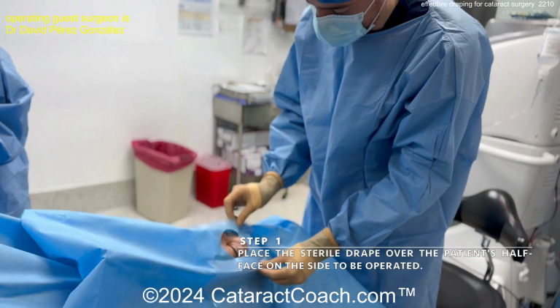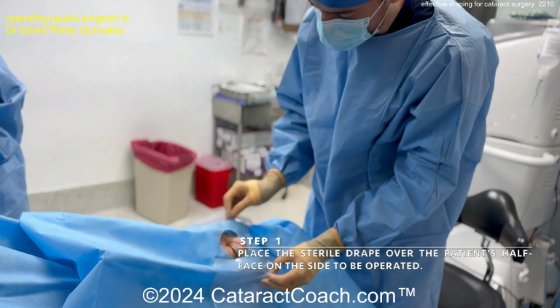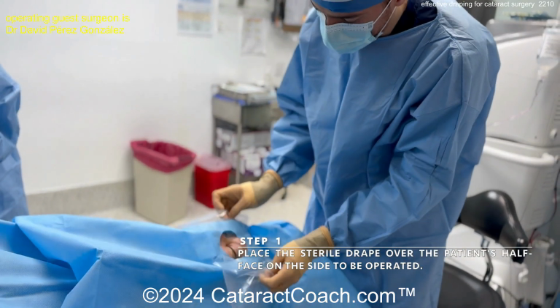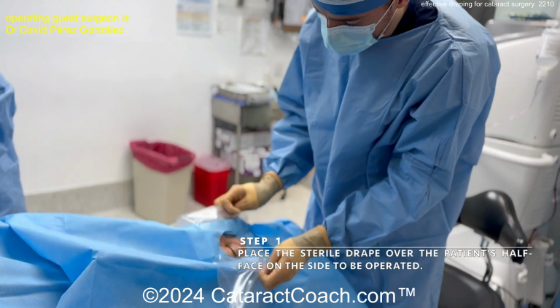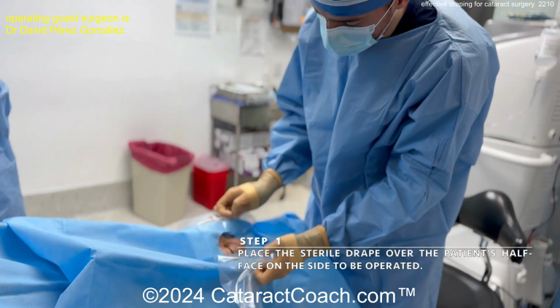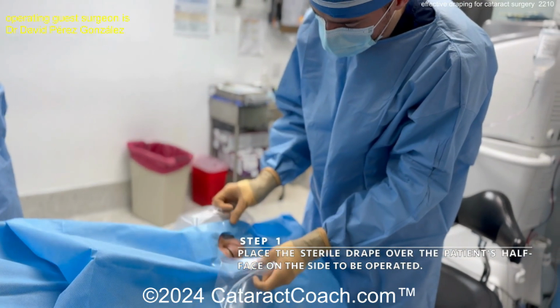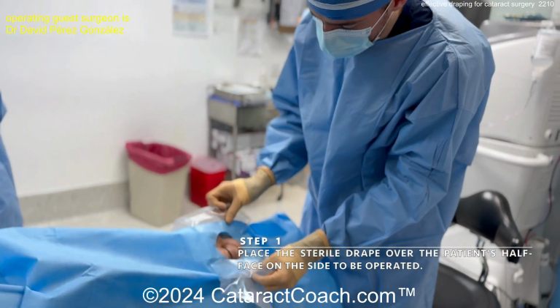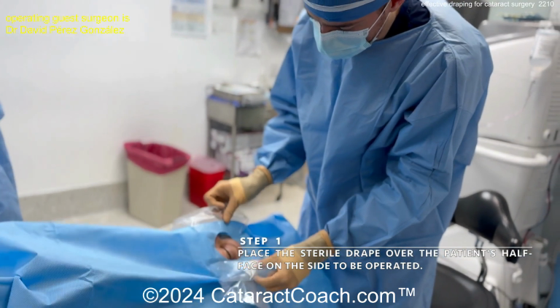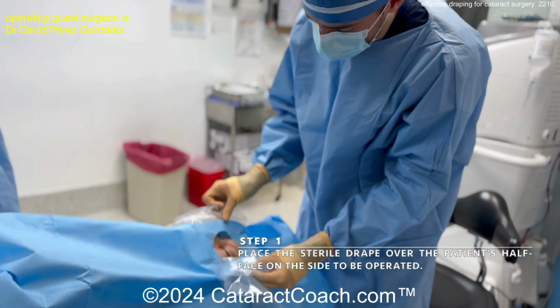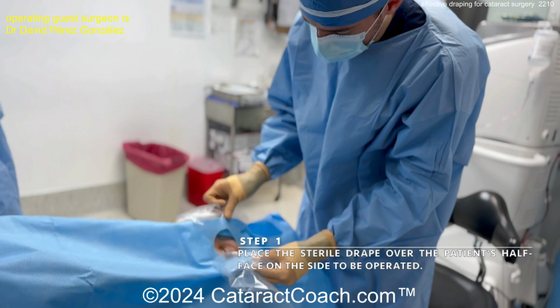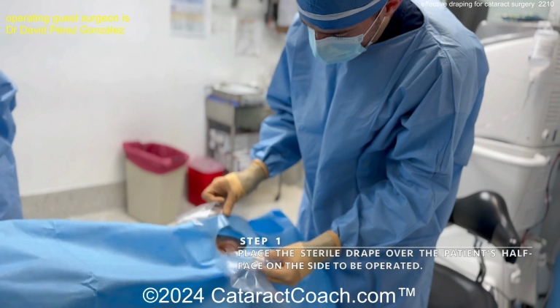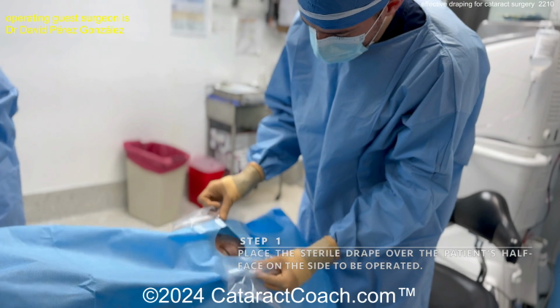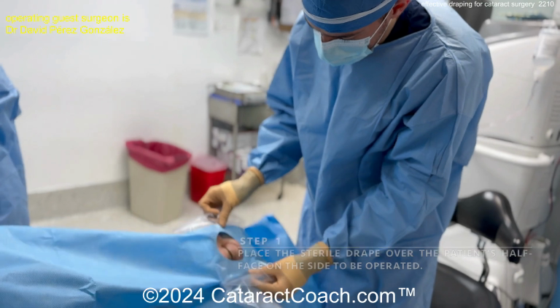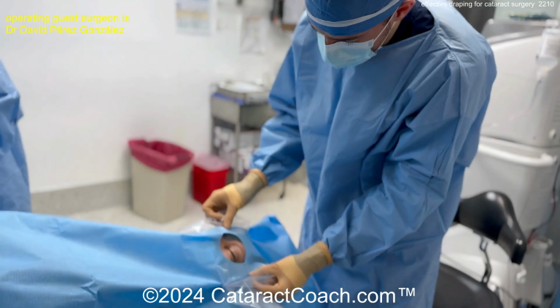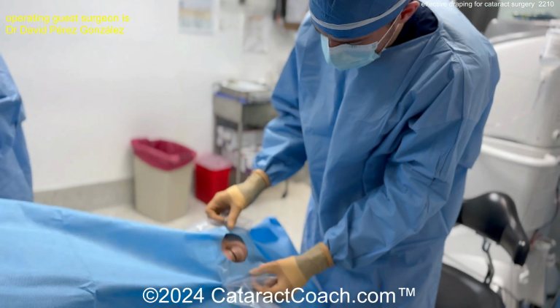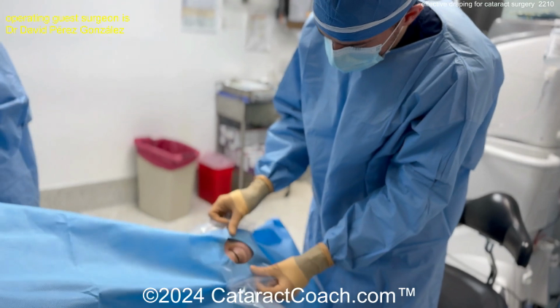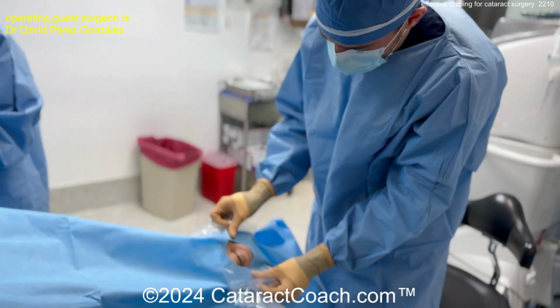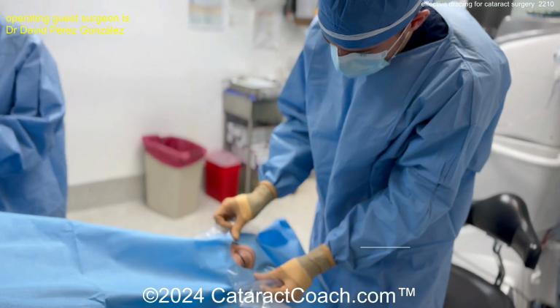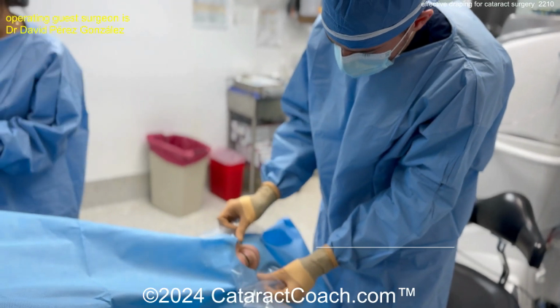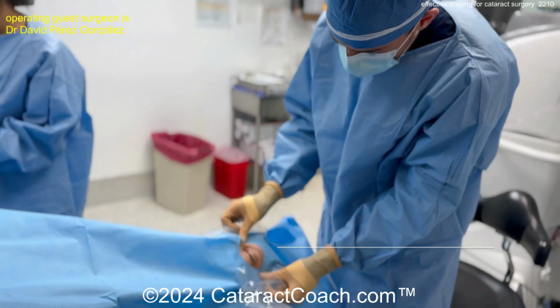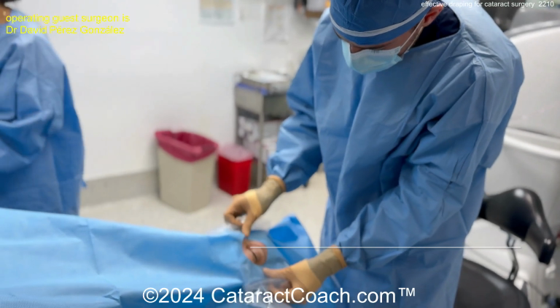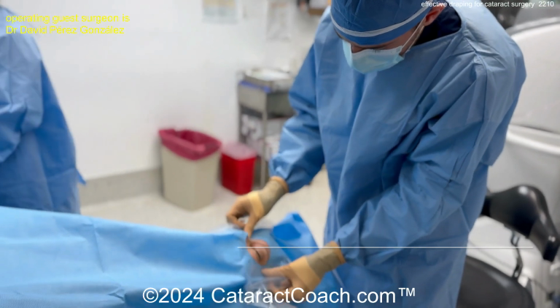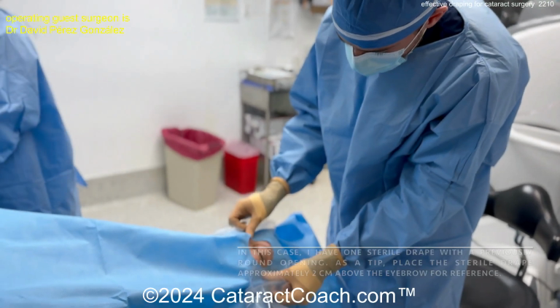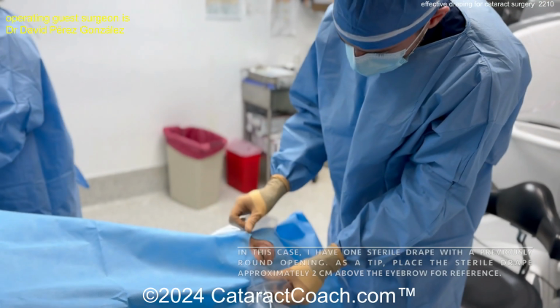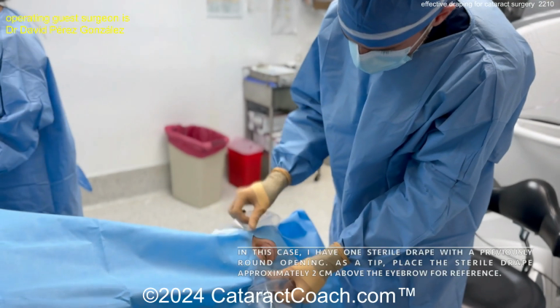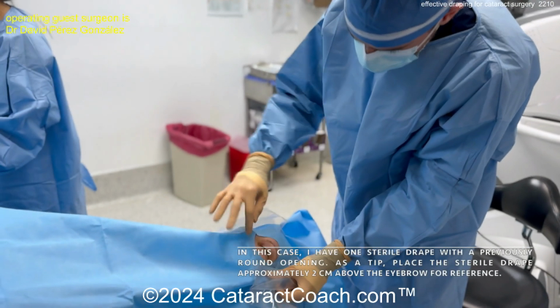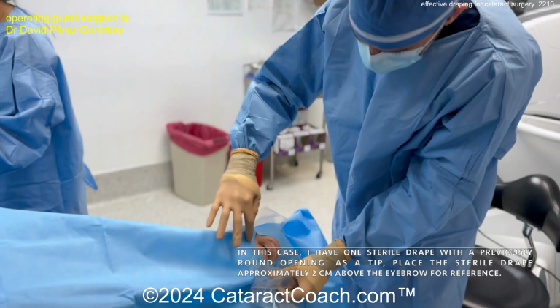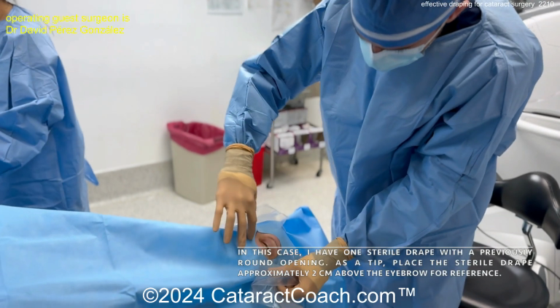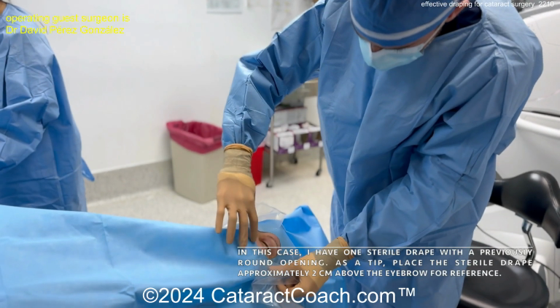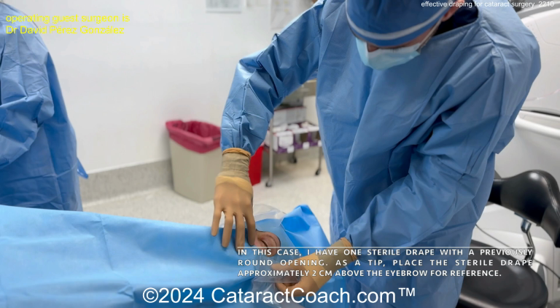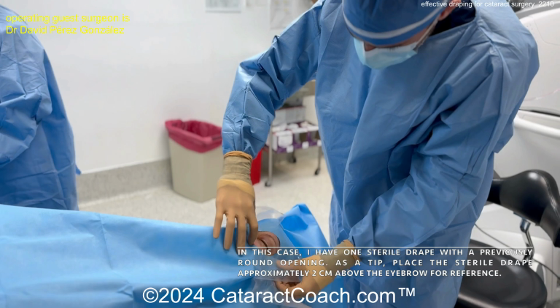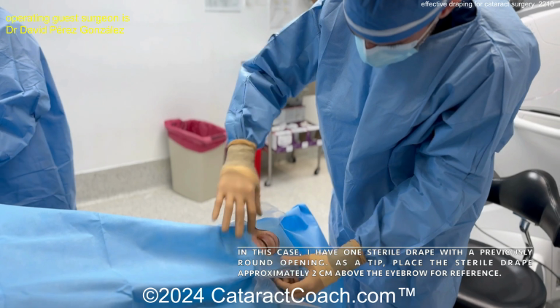Just the eyes are exposed, and here are the side pockets to help catch any fluid. Notice how the surgeon is not touching the patient's skin at all.